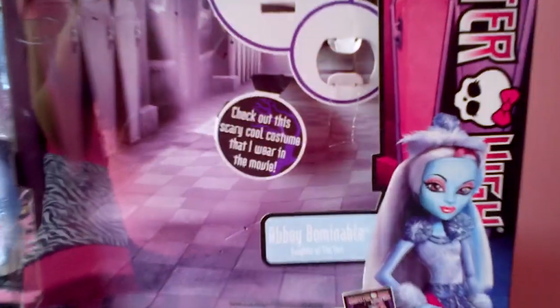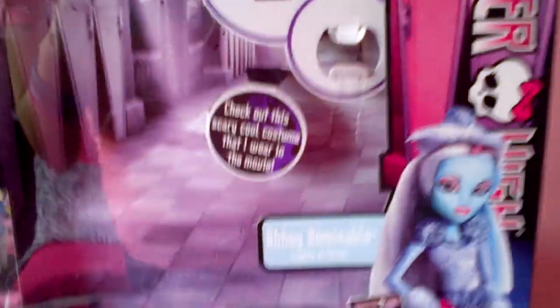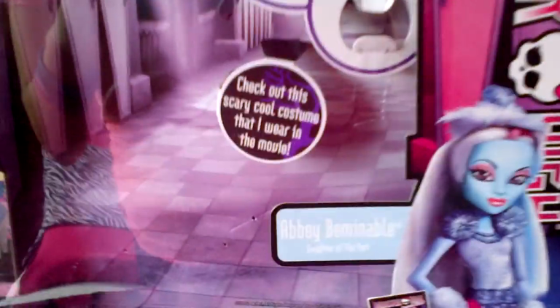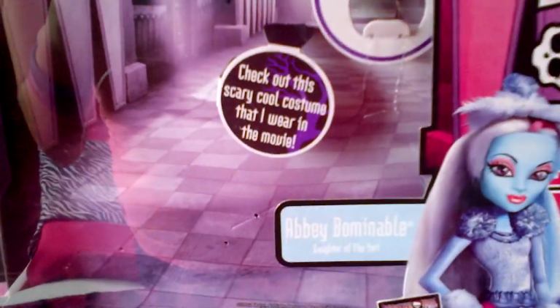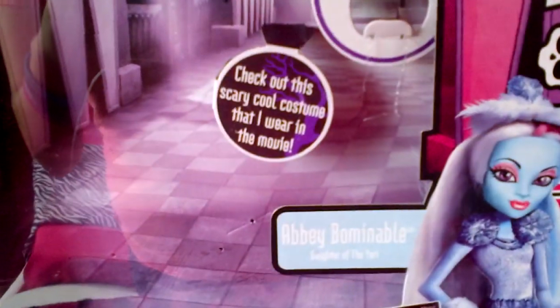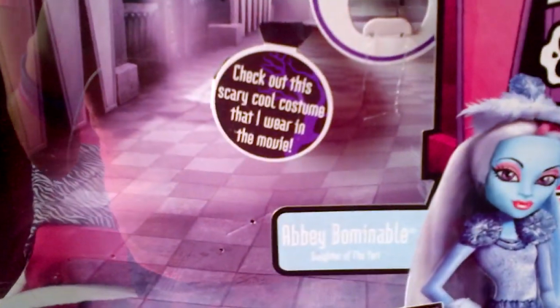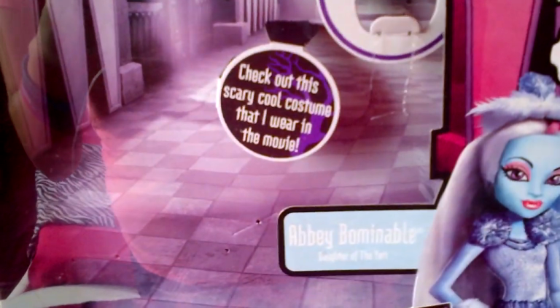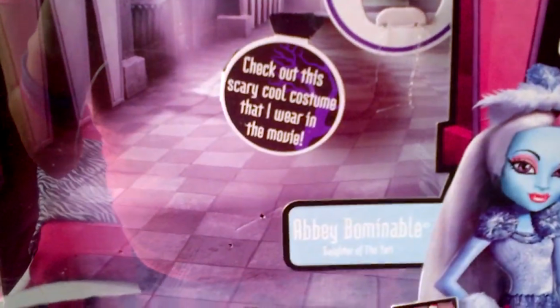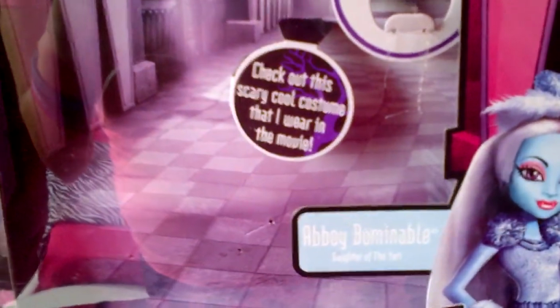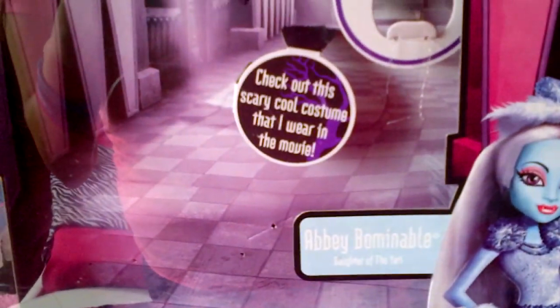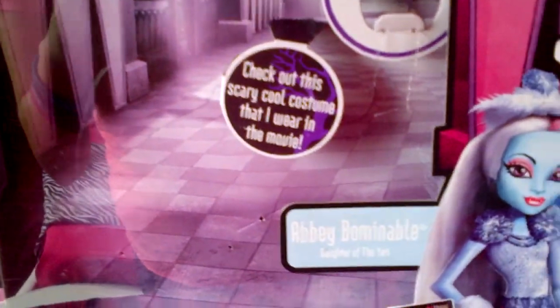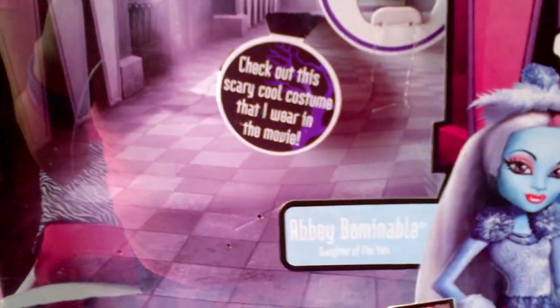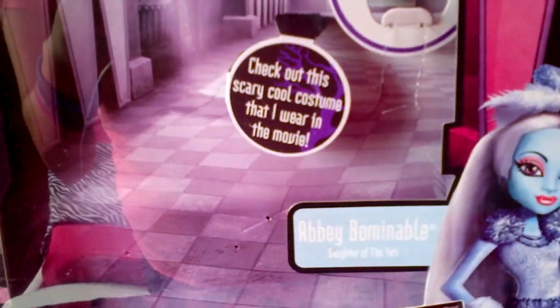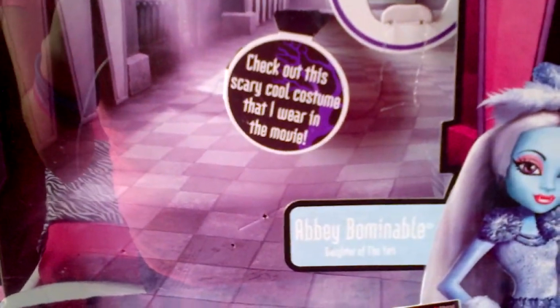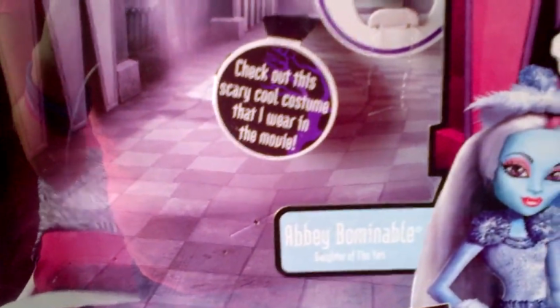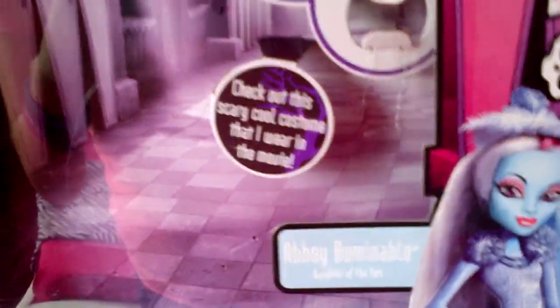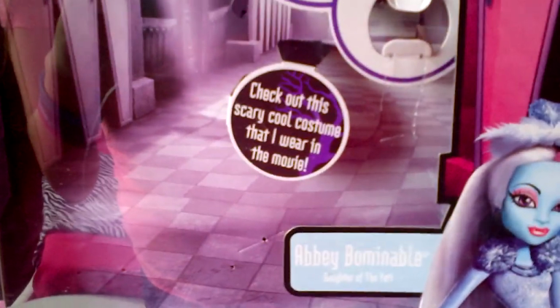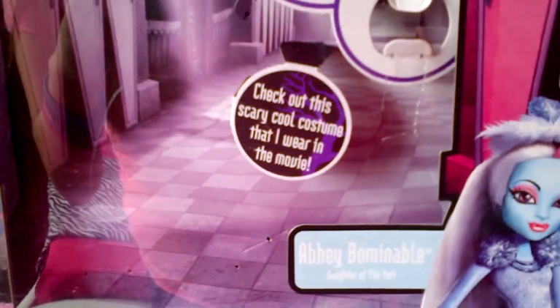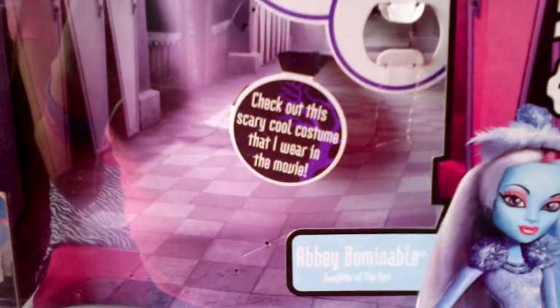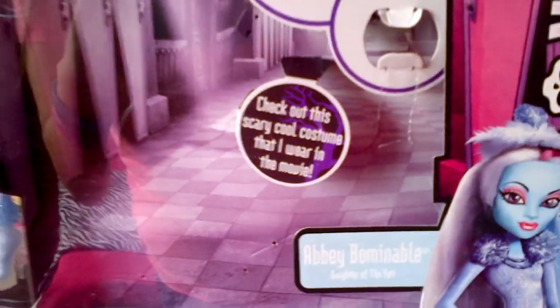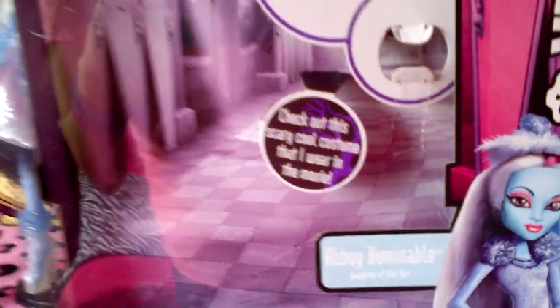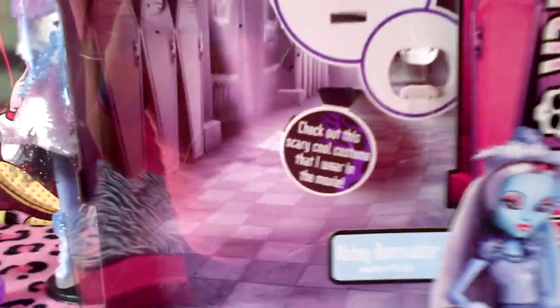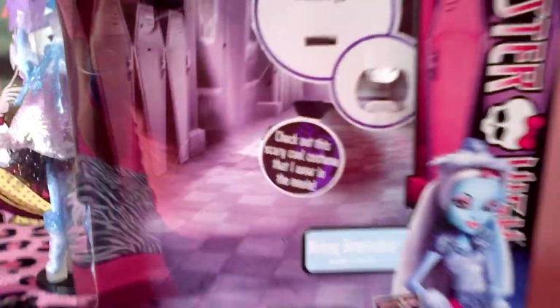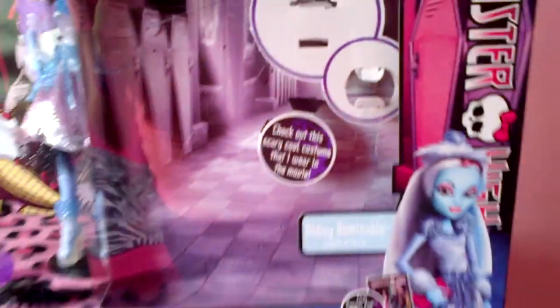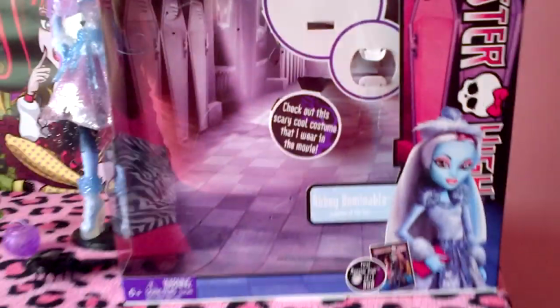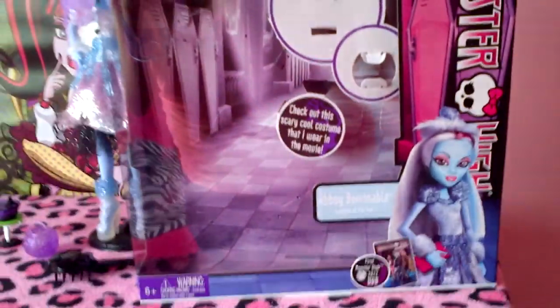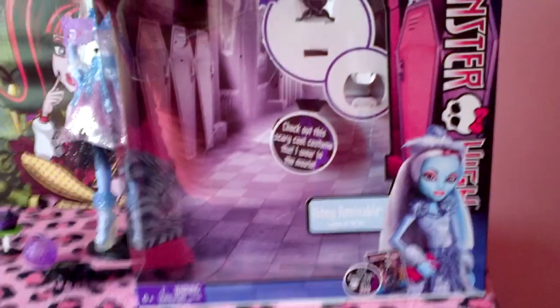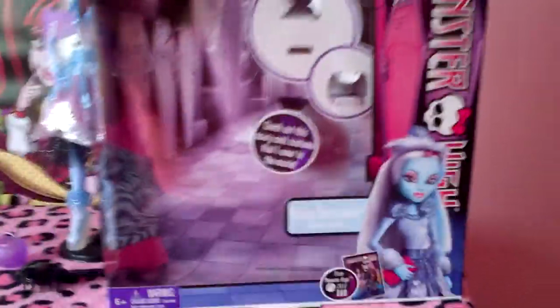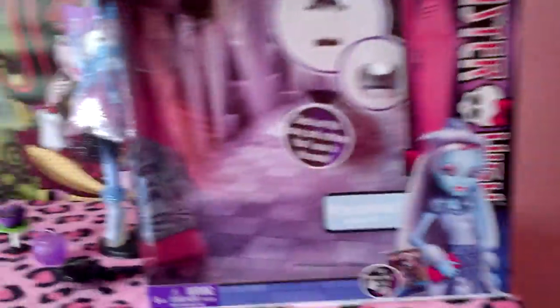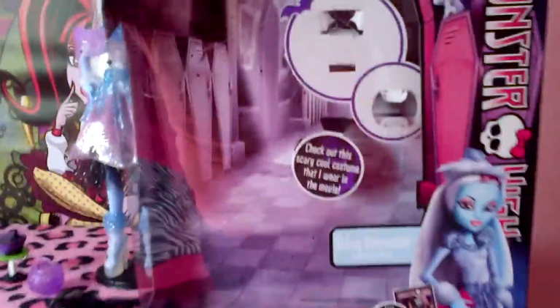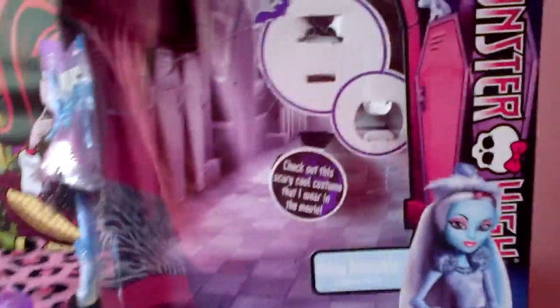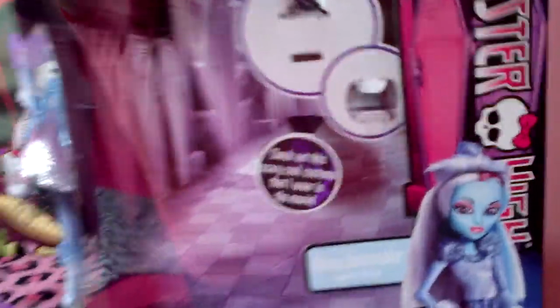And inside it says, check out this scary cool costume that I wear in the movie. Can't wait to see the movie.